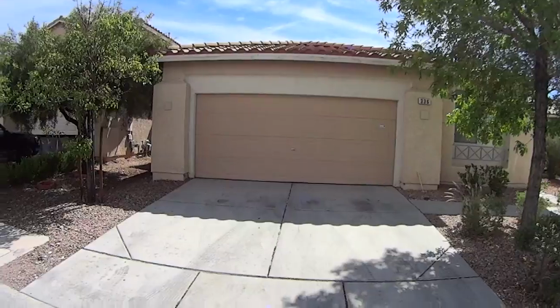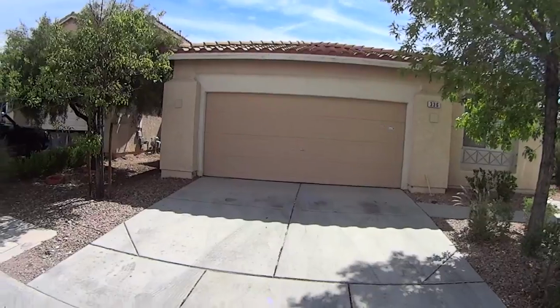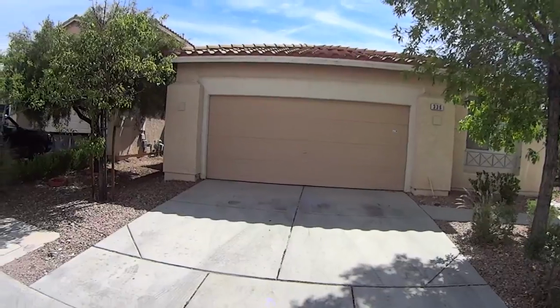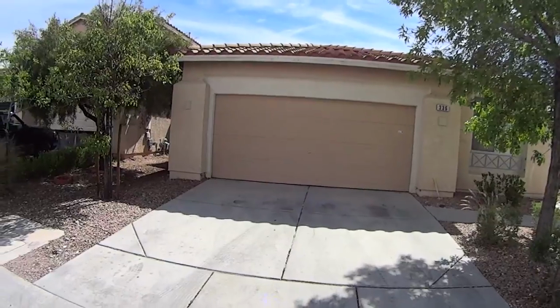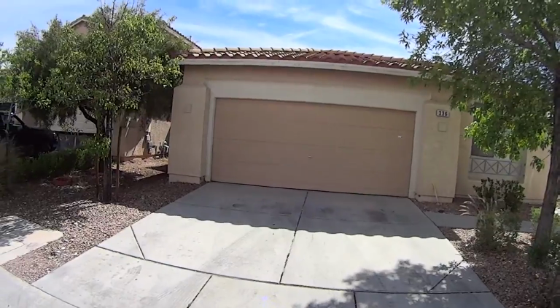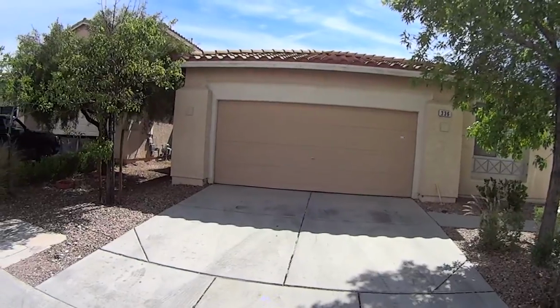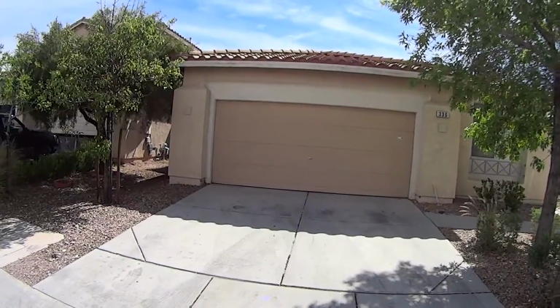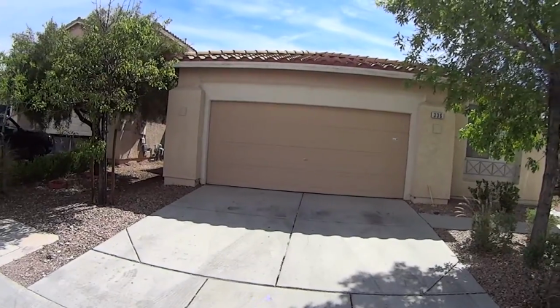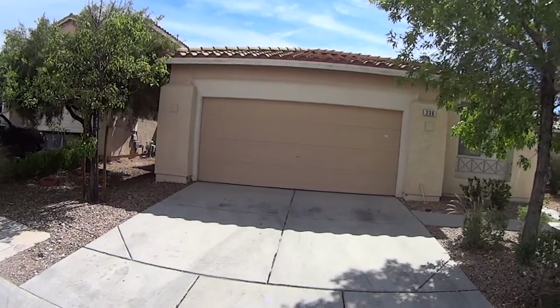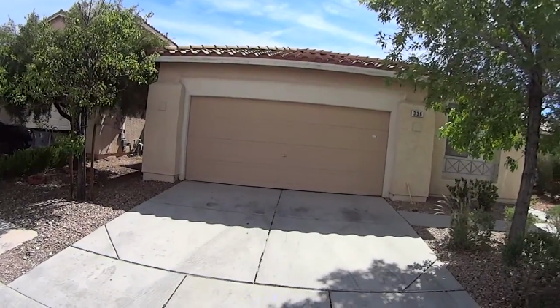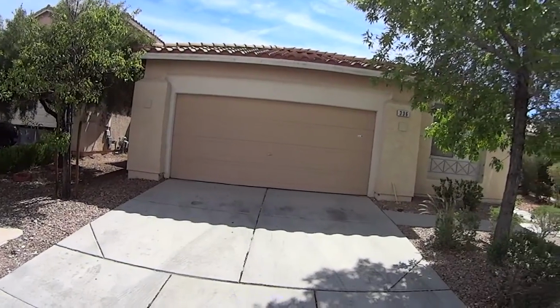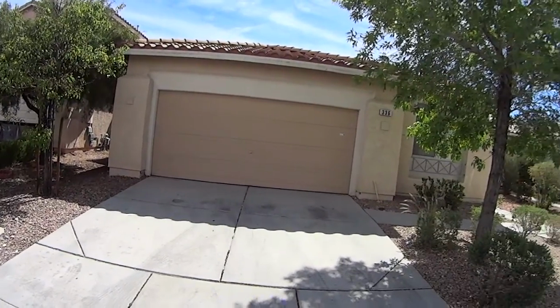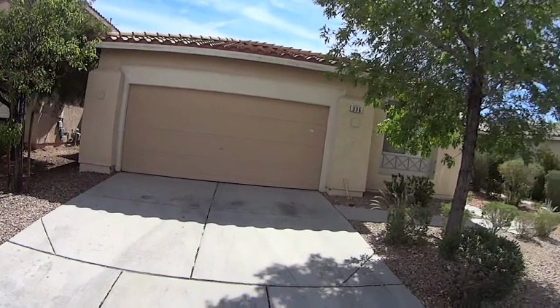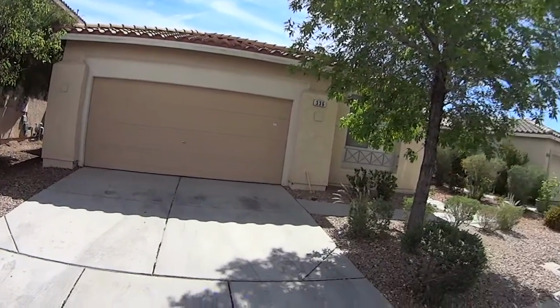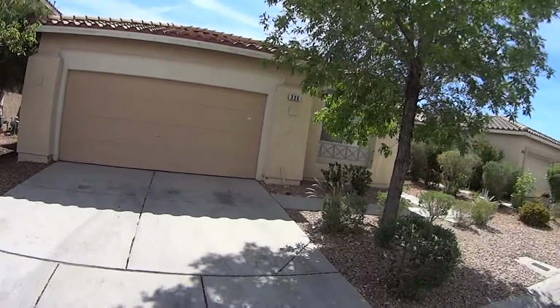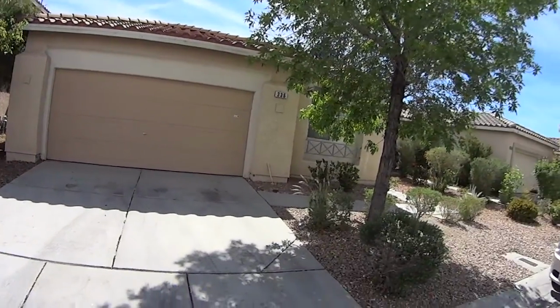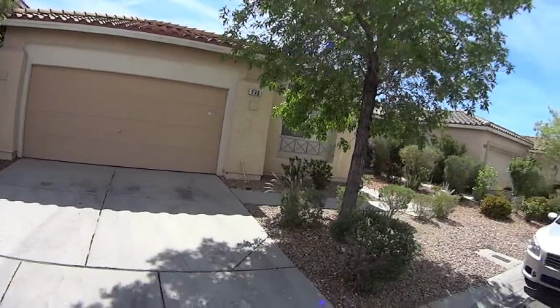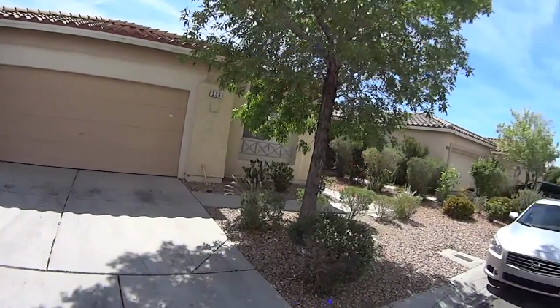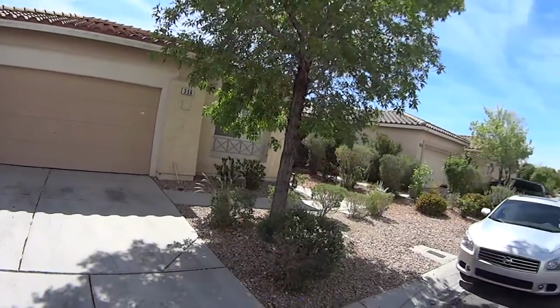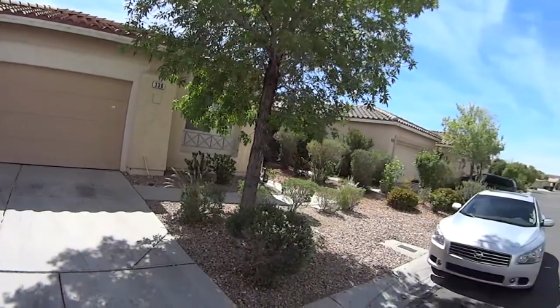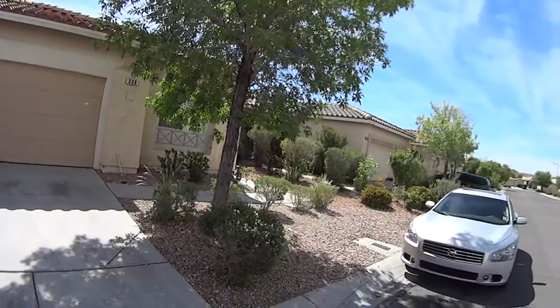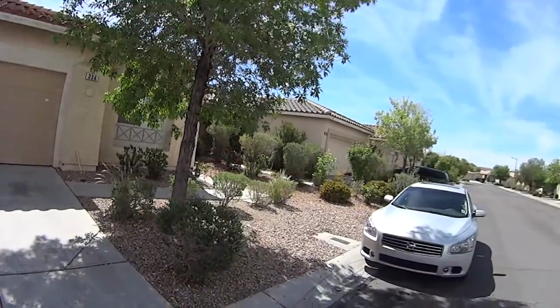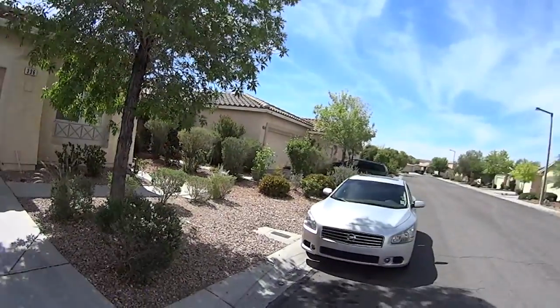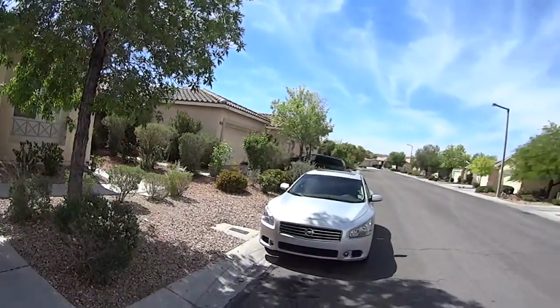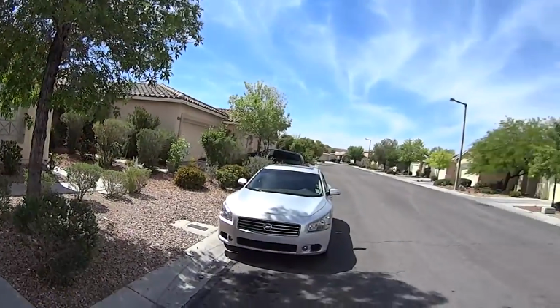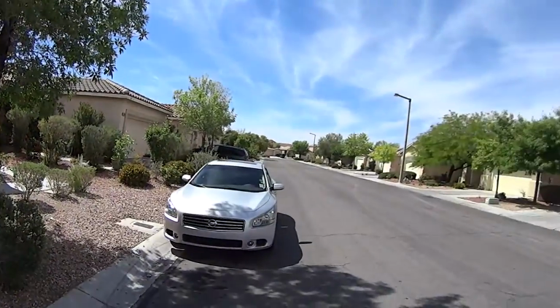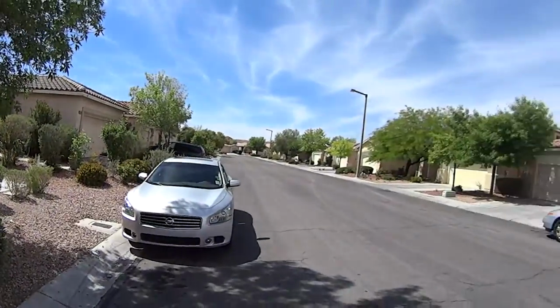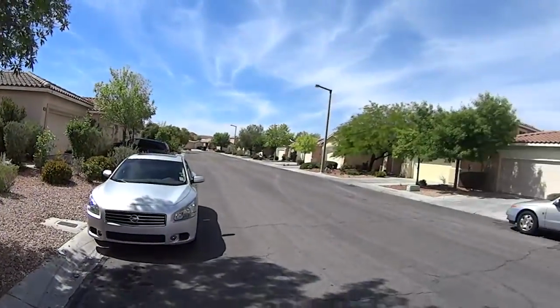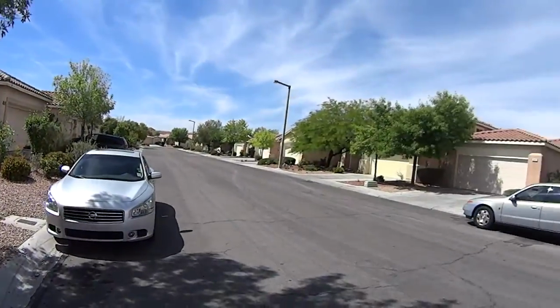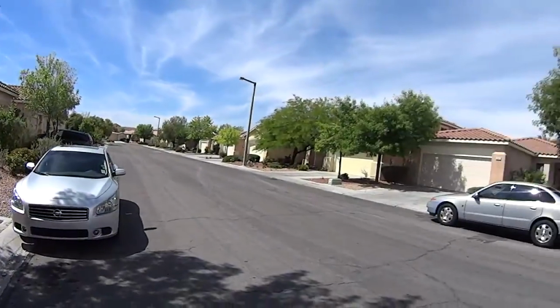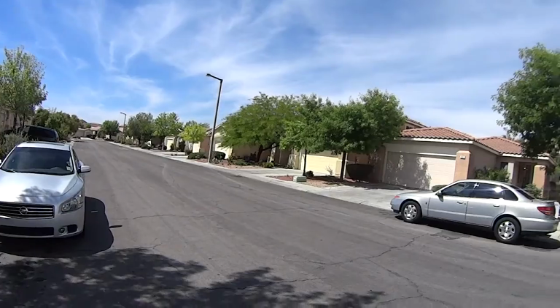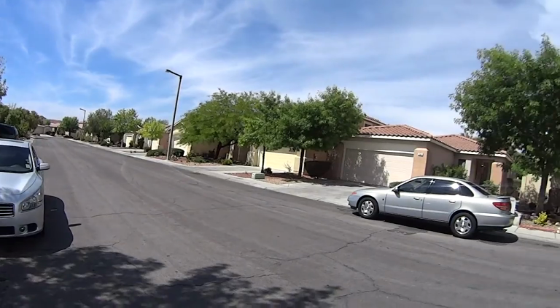I'm at 336 Magnolia Arbor, a nice quiet Summerlin Street.